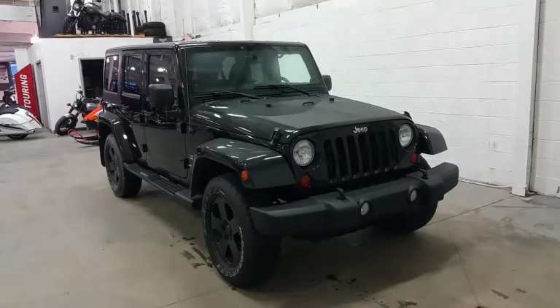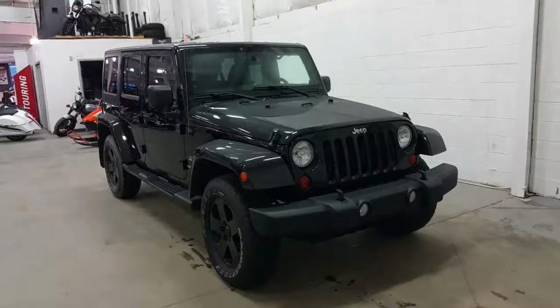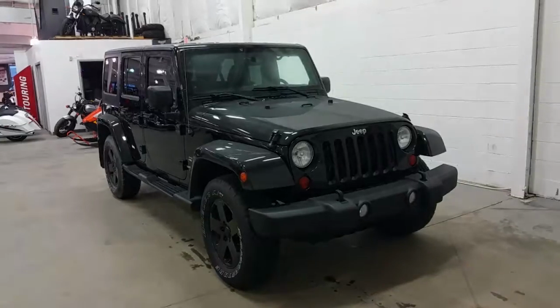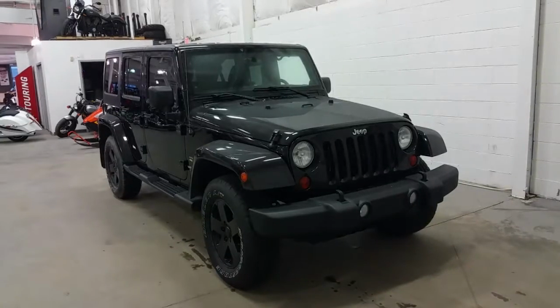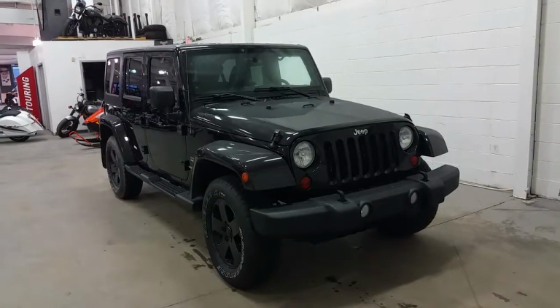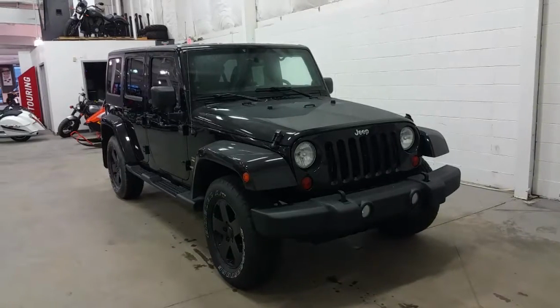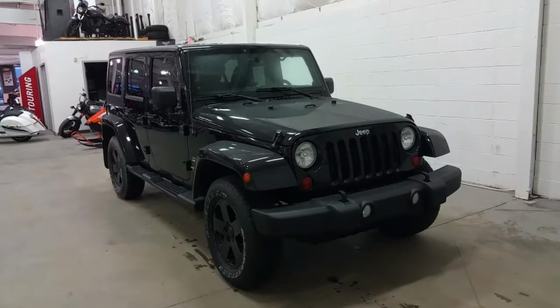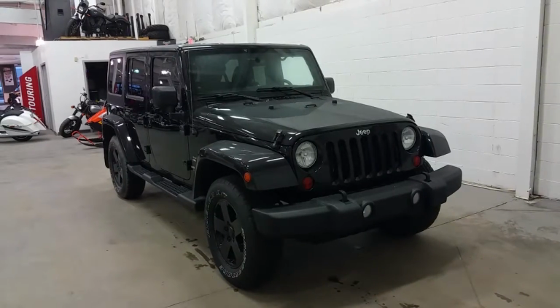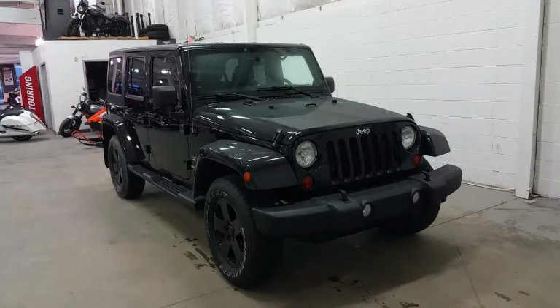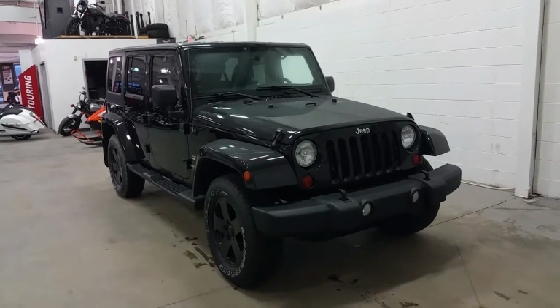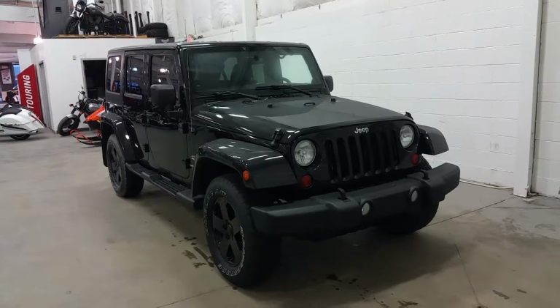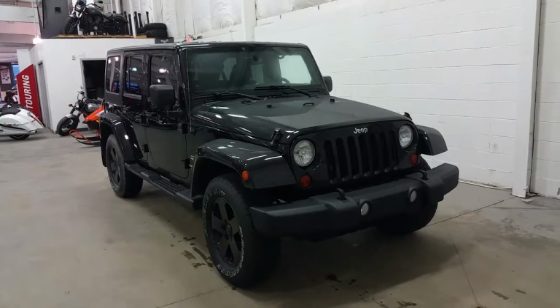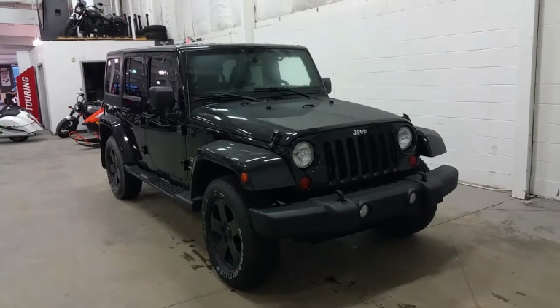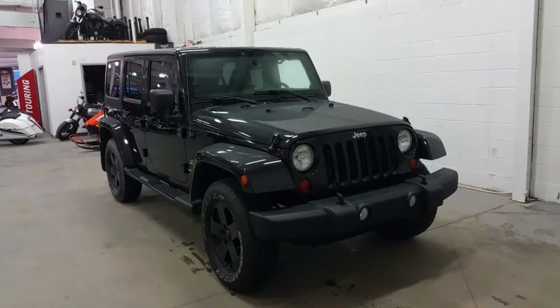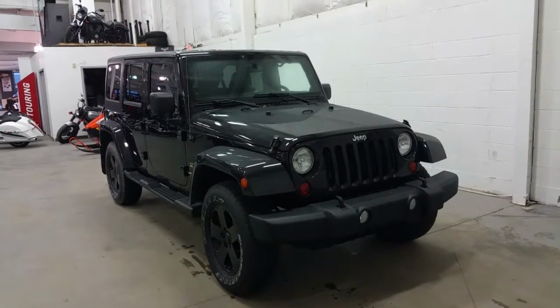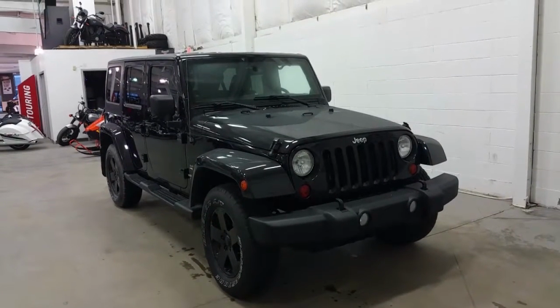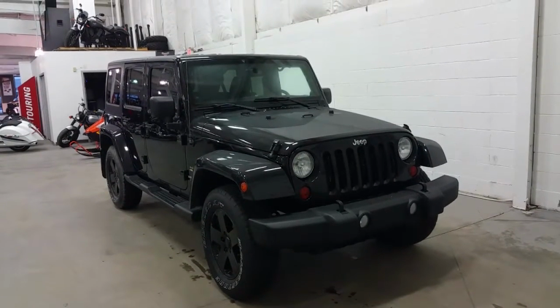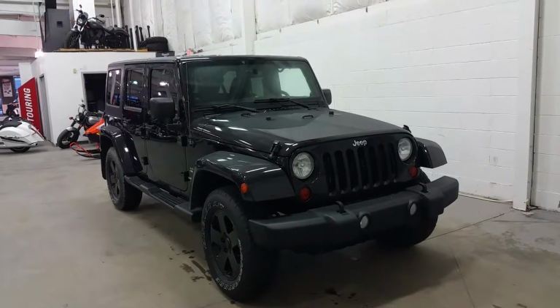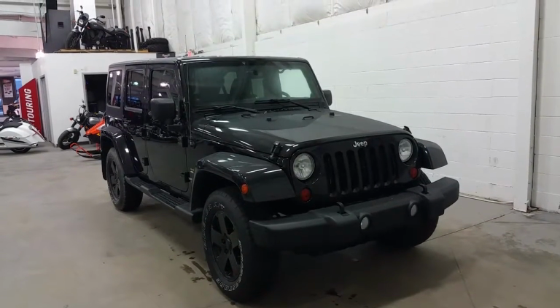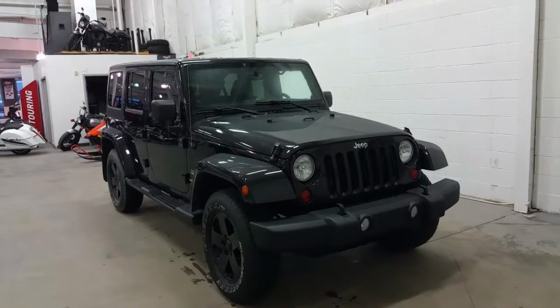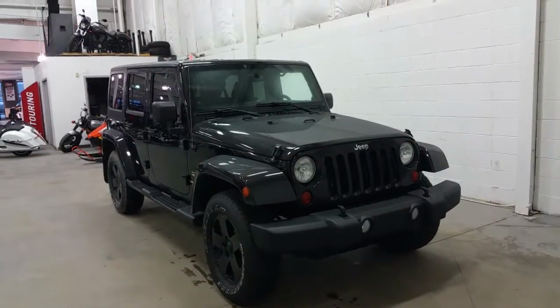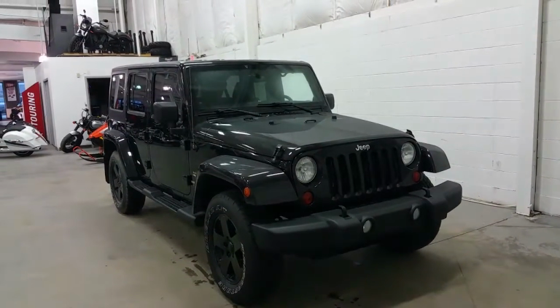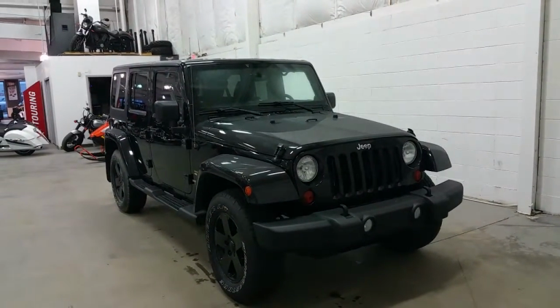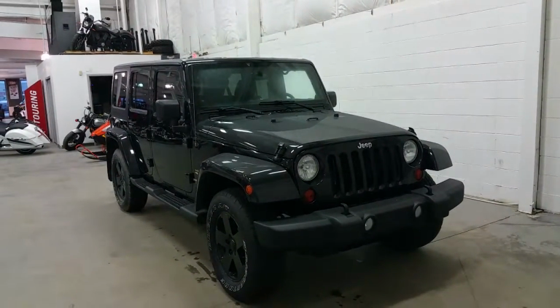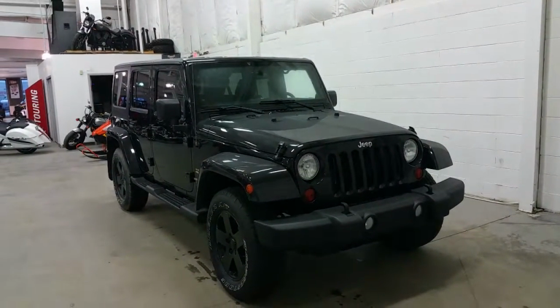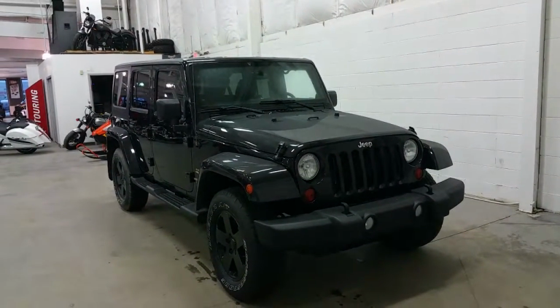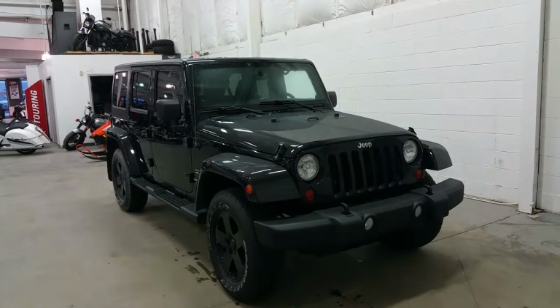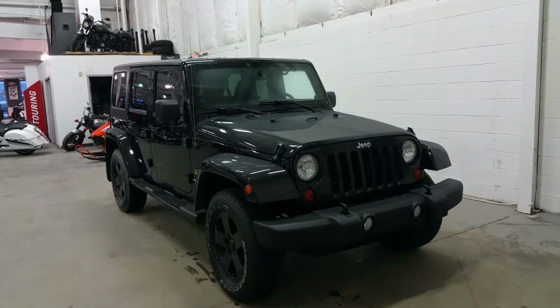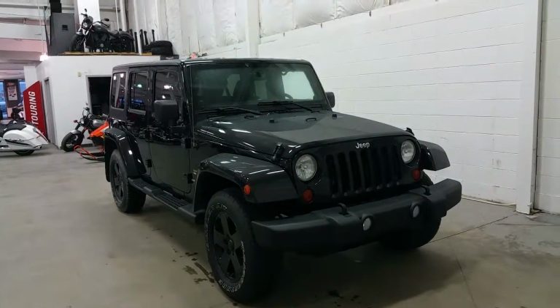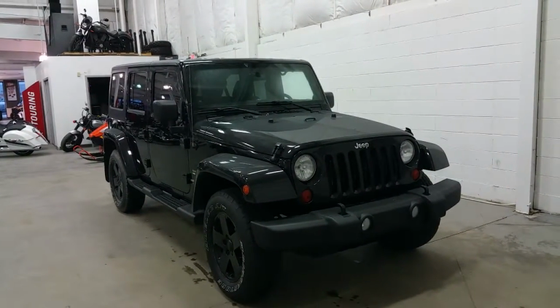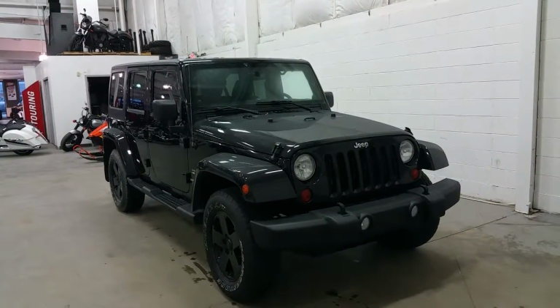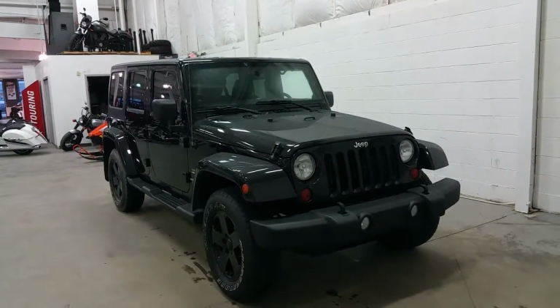Boundary Ford, located at 2502 50th Avenue in the border city of Lloydminster, Alberta and Saskatchewan.